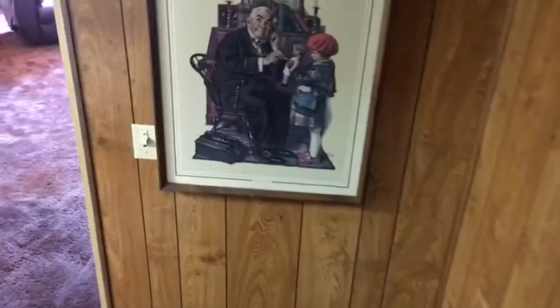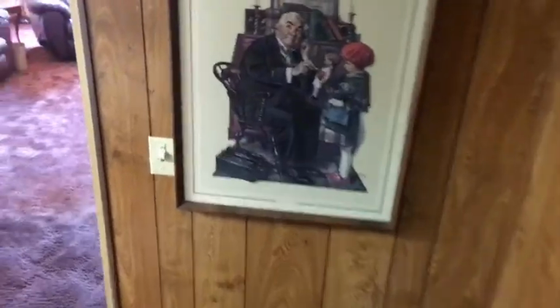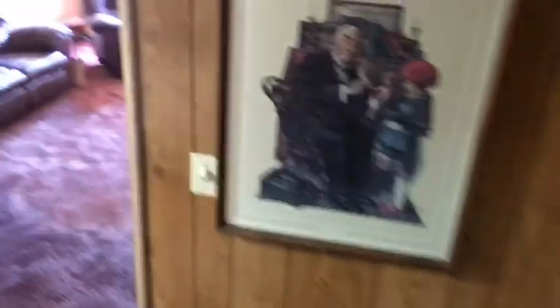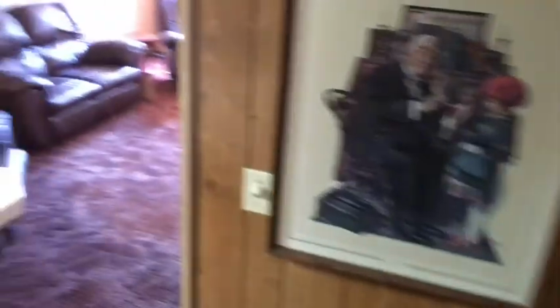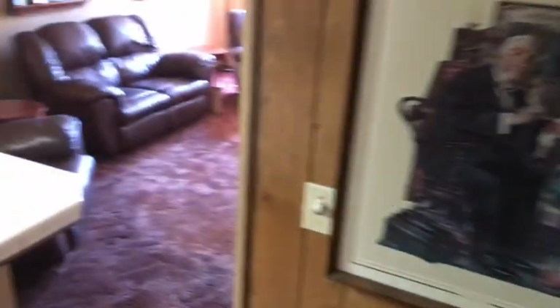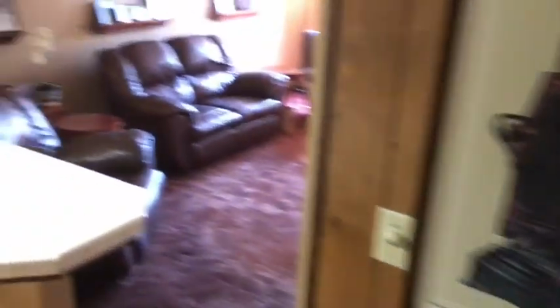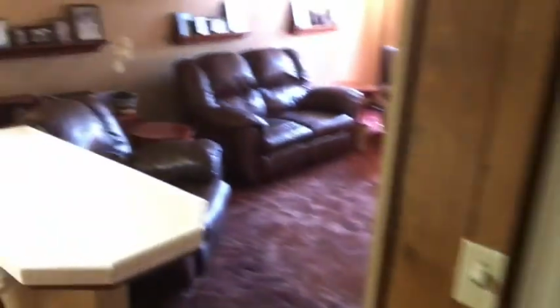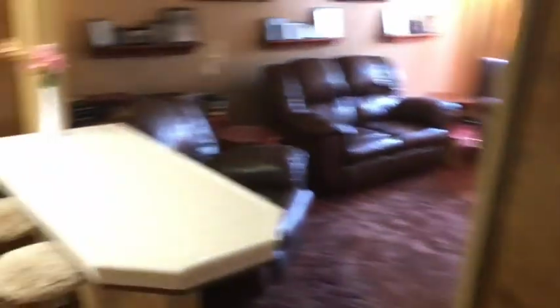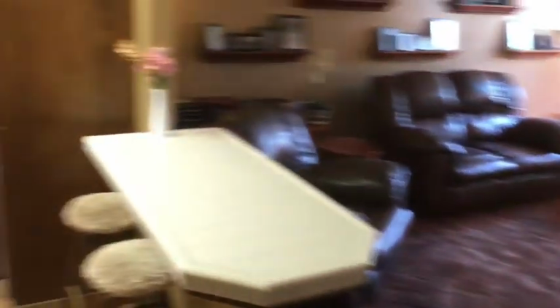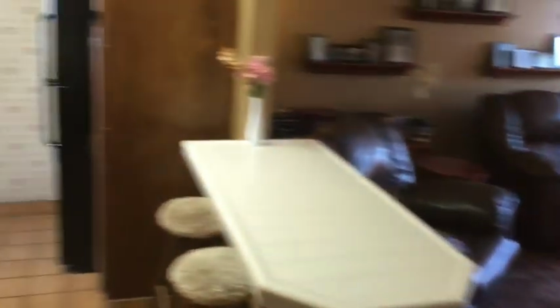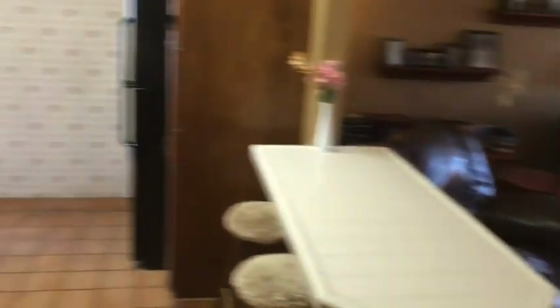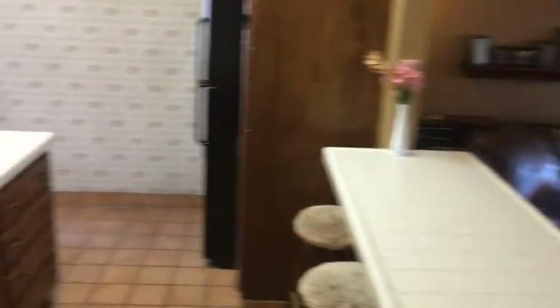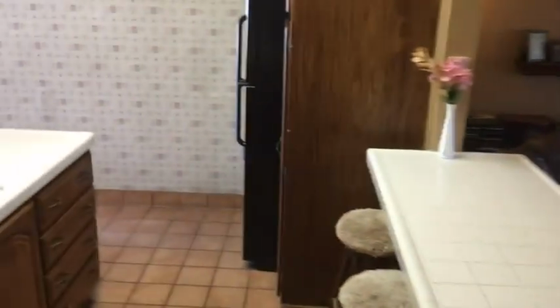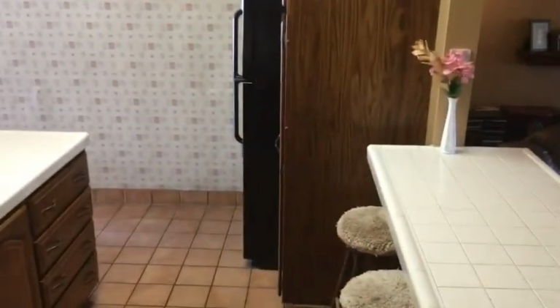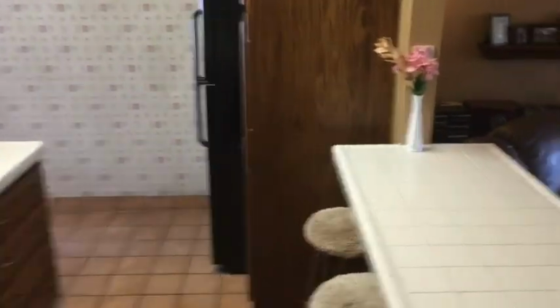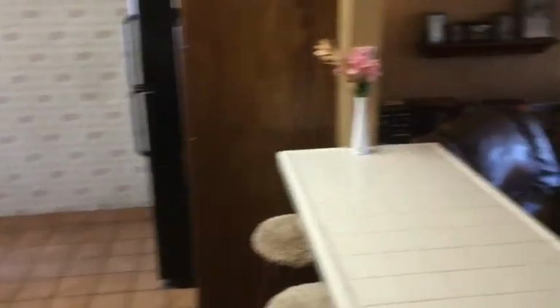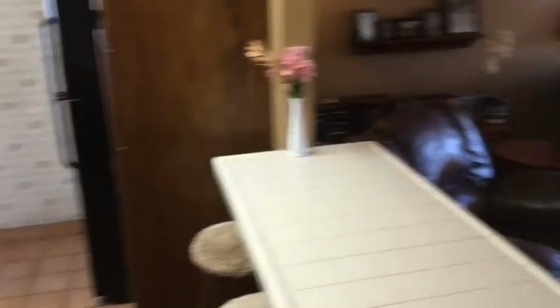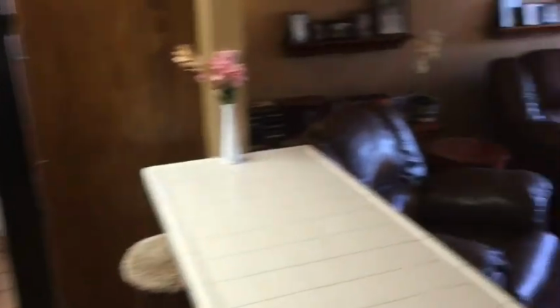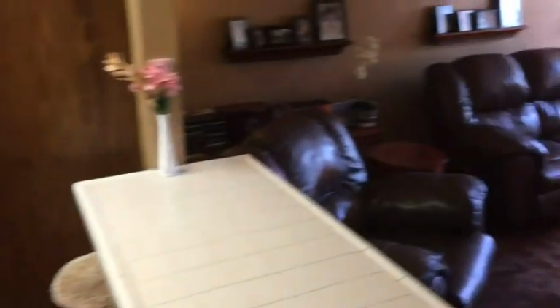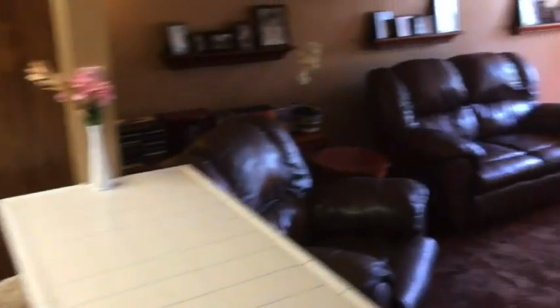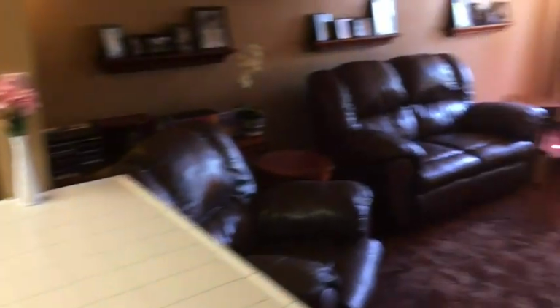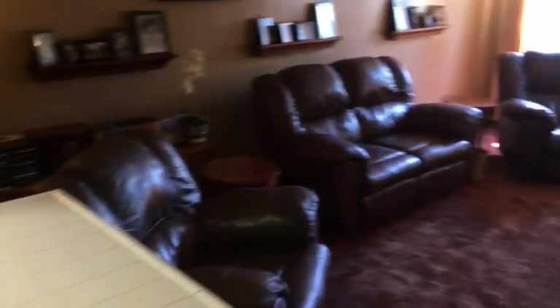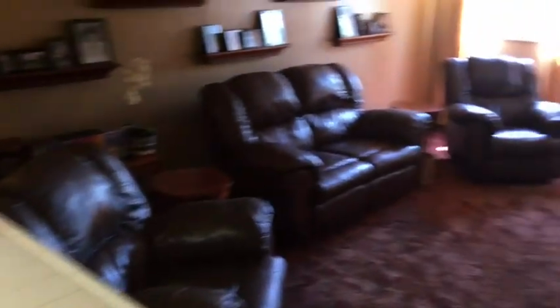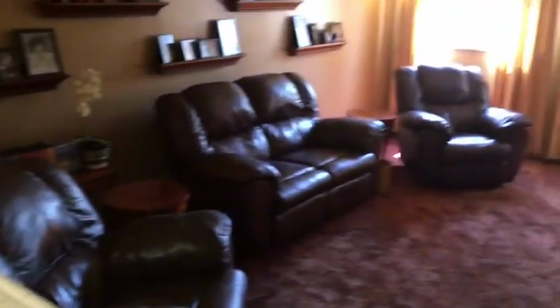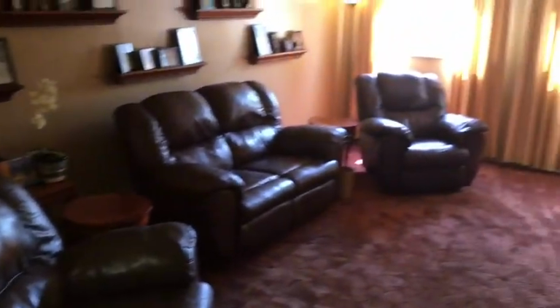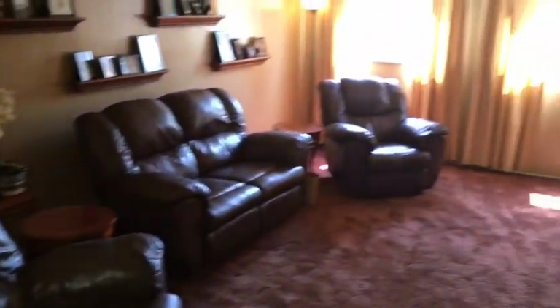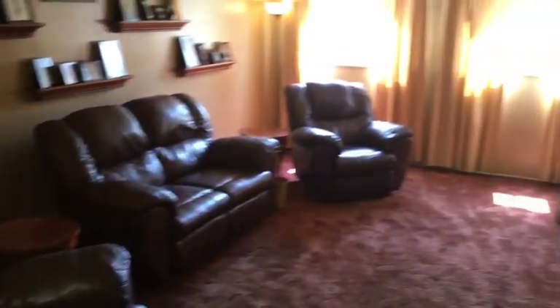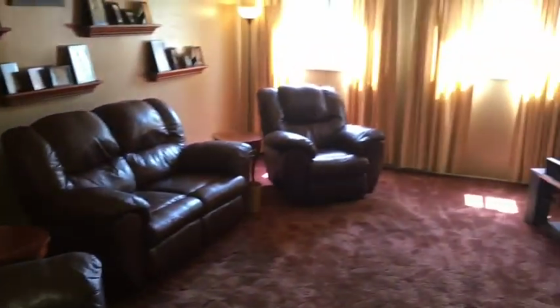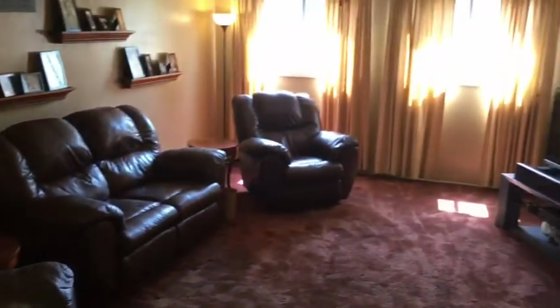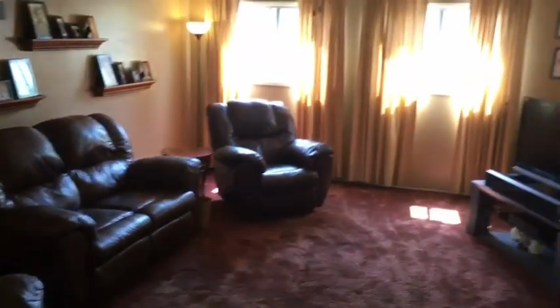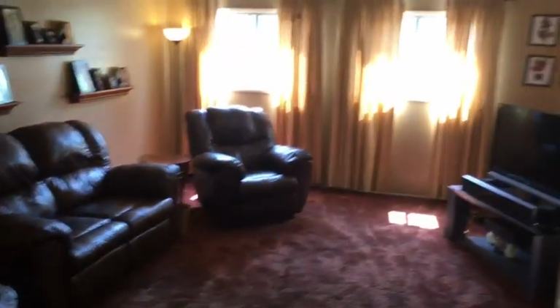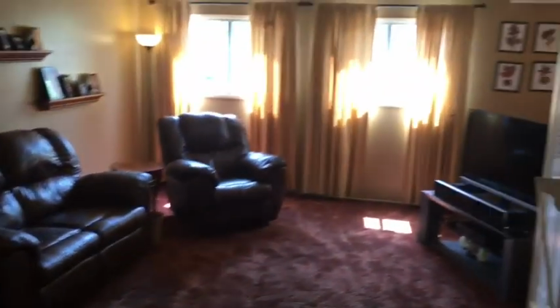As we come back downstairs, one more look at the family room and the kitchenette.